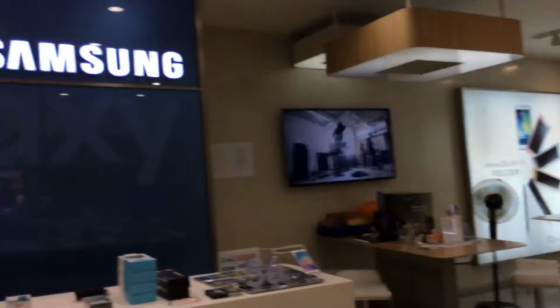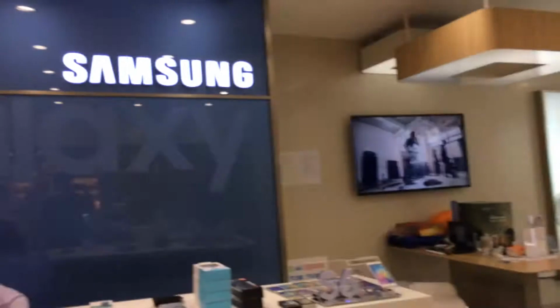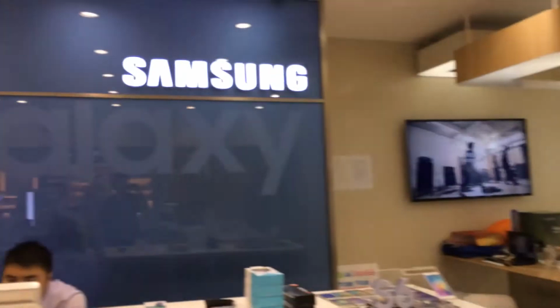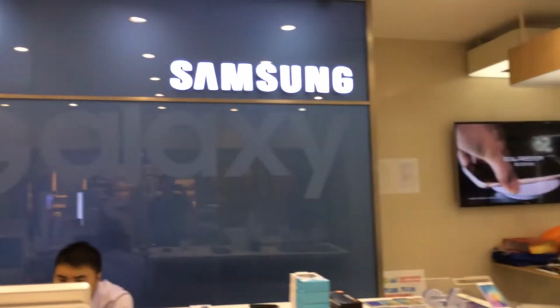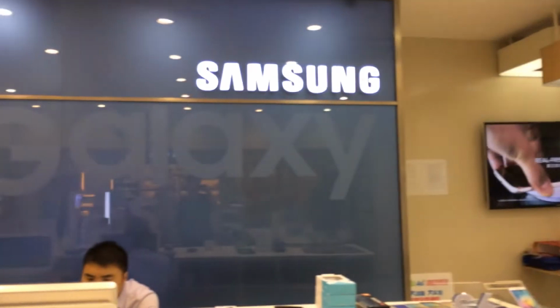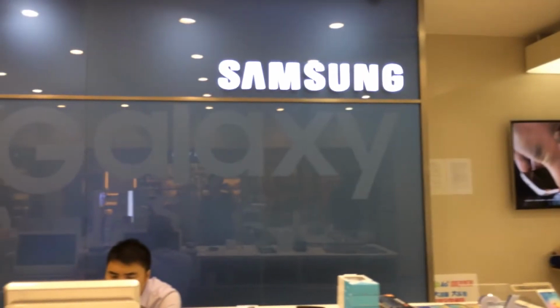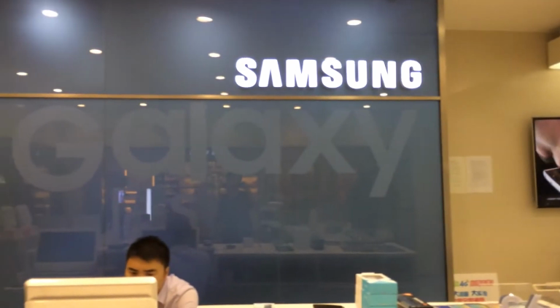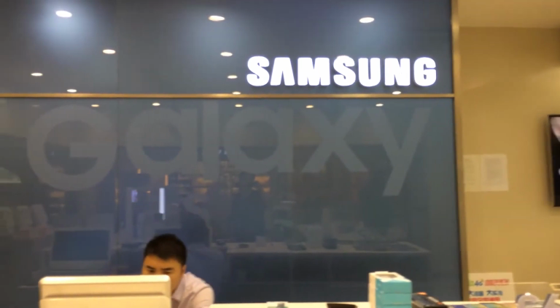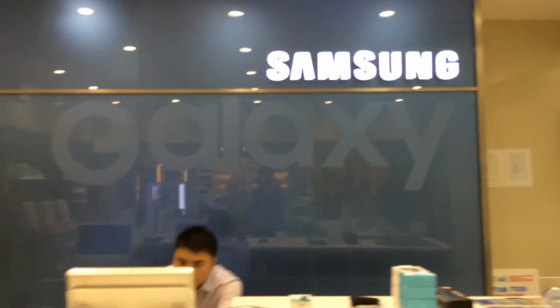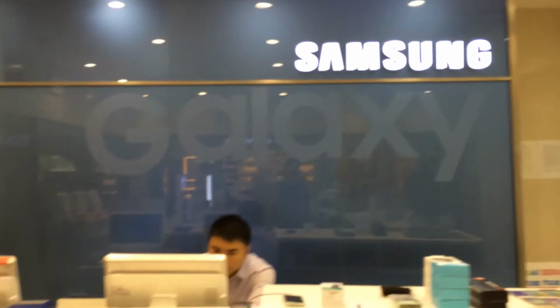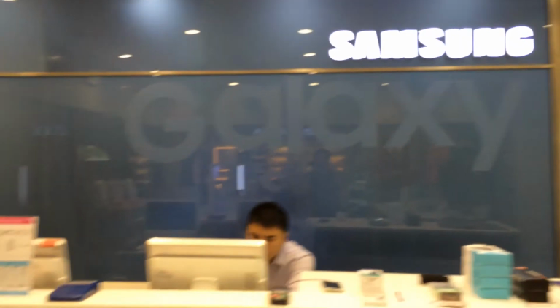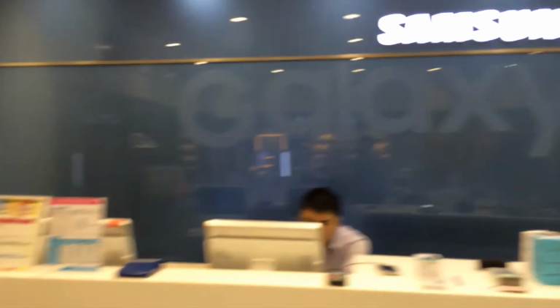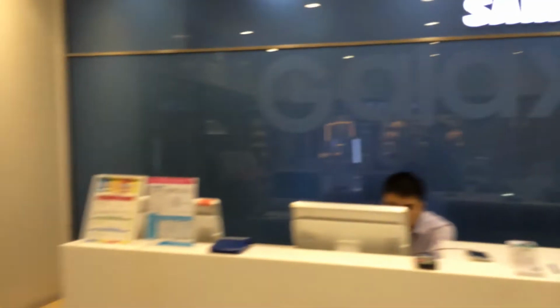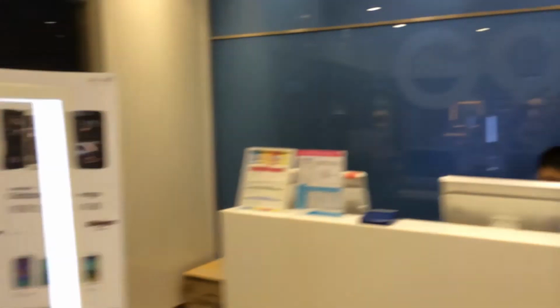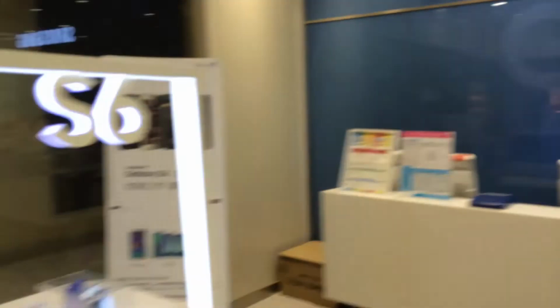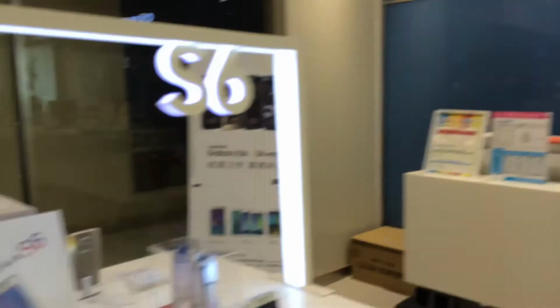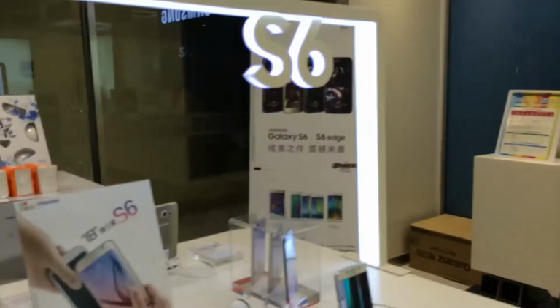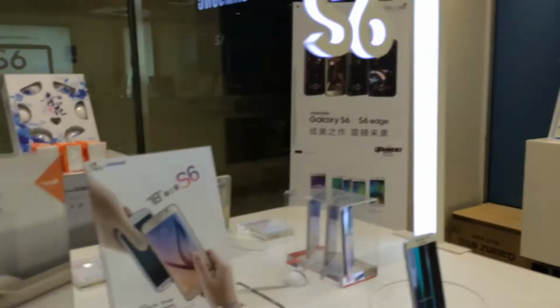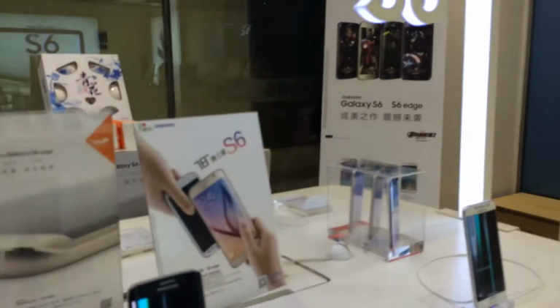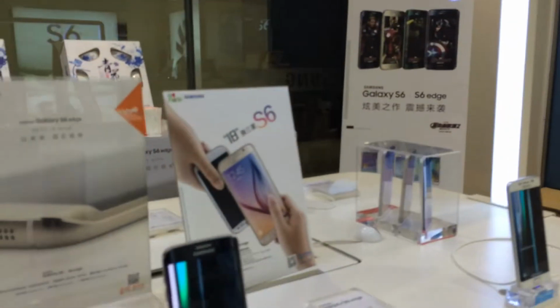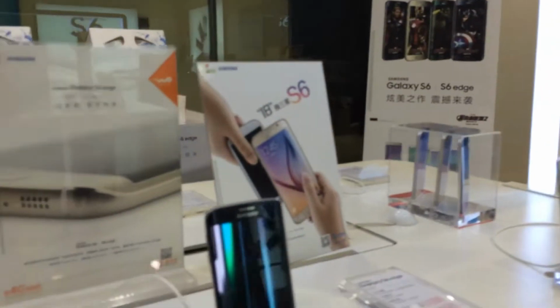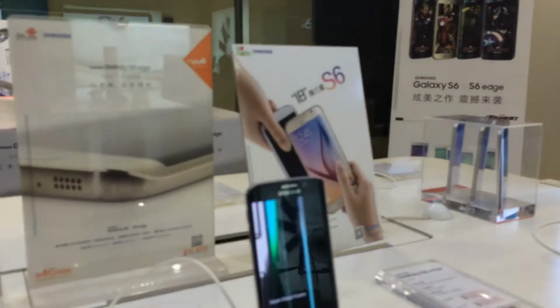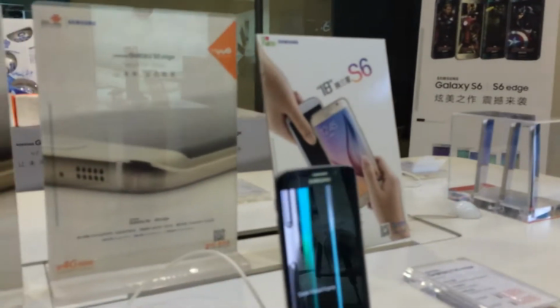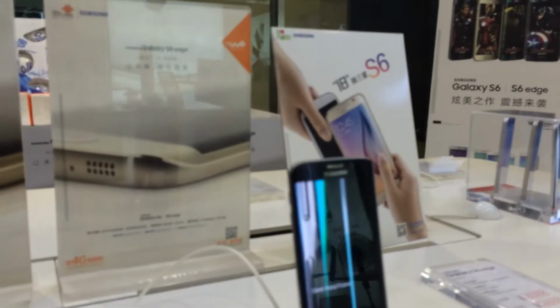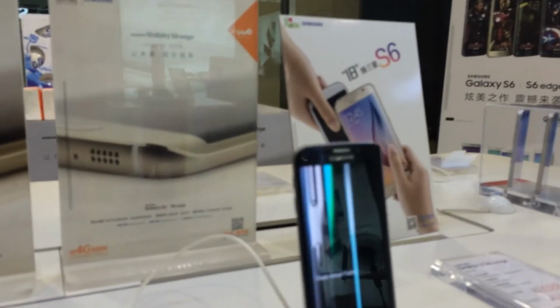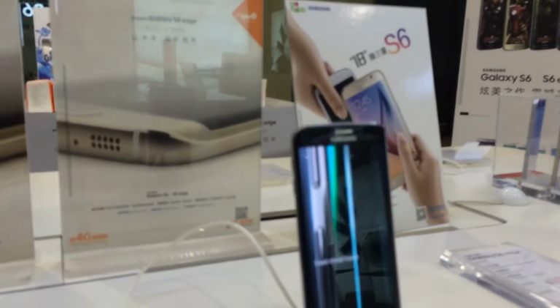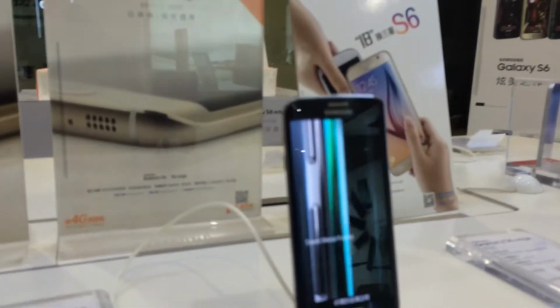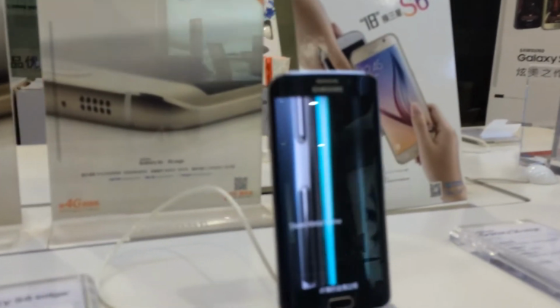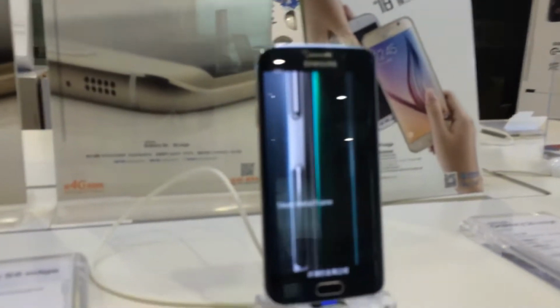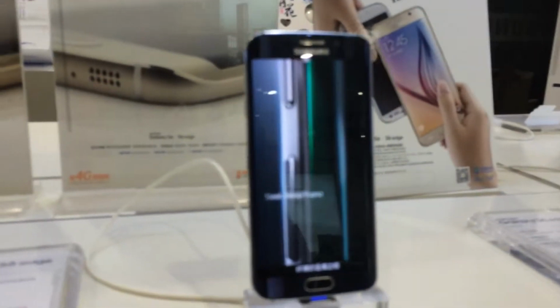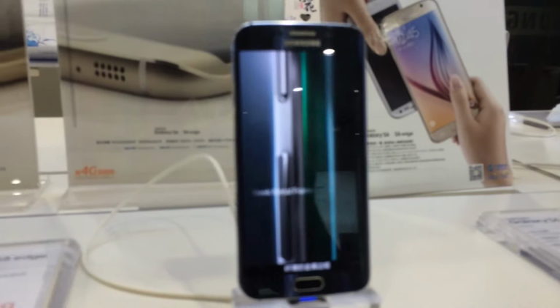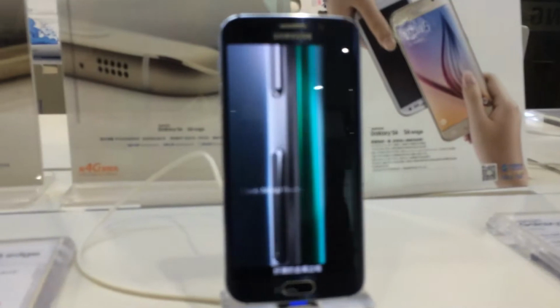Hey guys, it's Alfred. I'm at the Samsung store in Shanghai, China, and today we're checking out the new Samsung Galaxy S6 Edge.